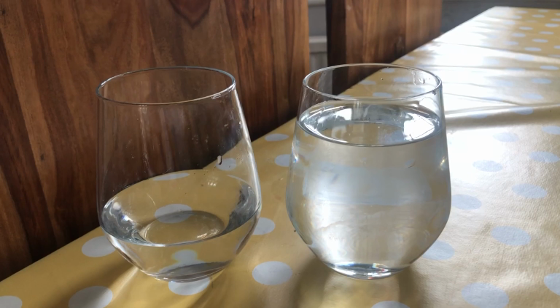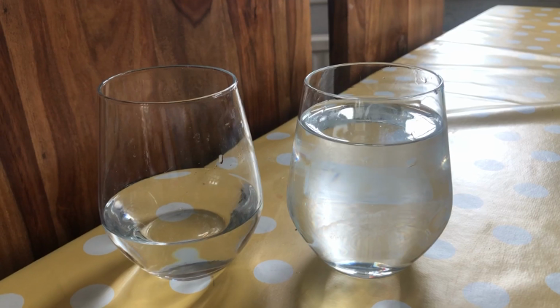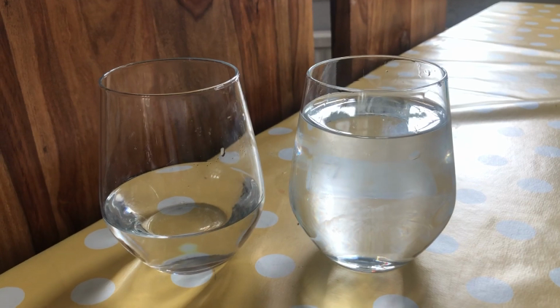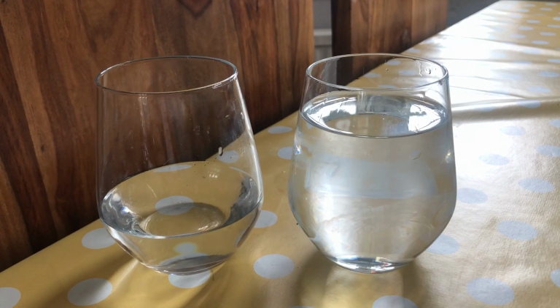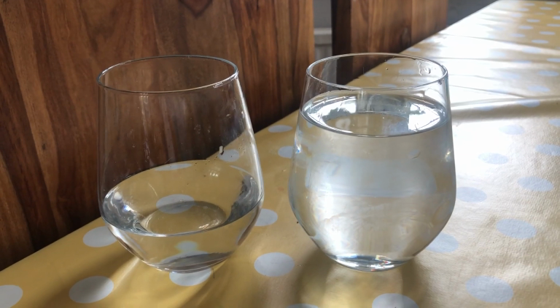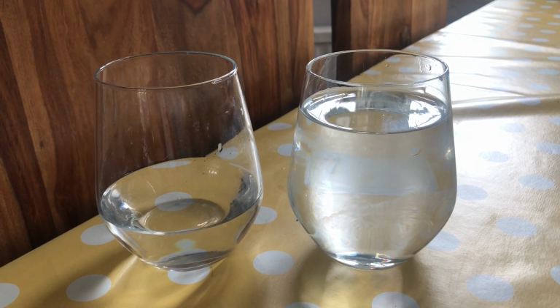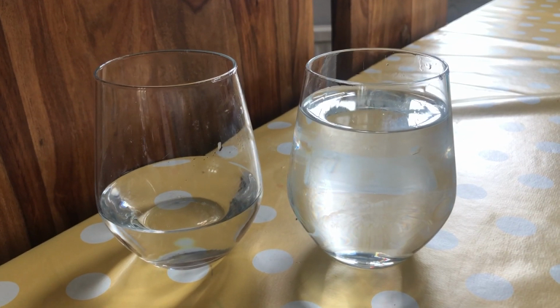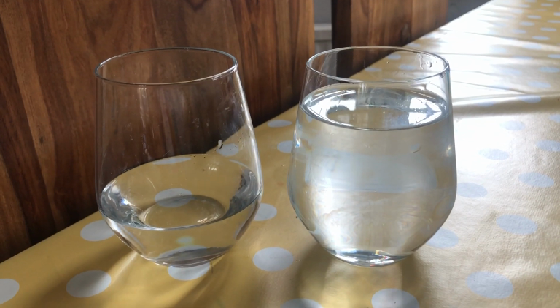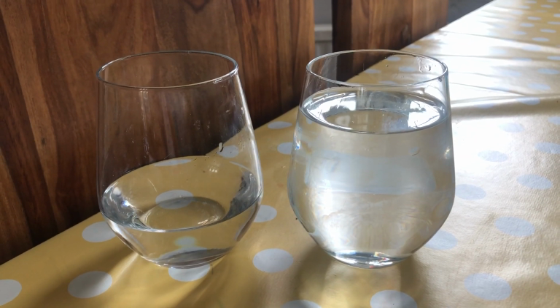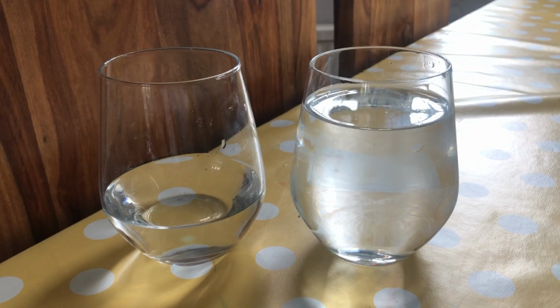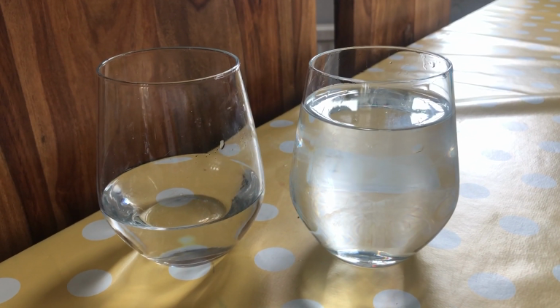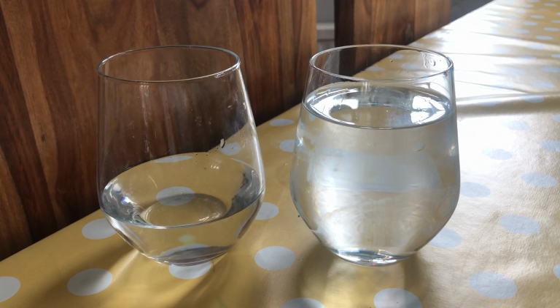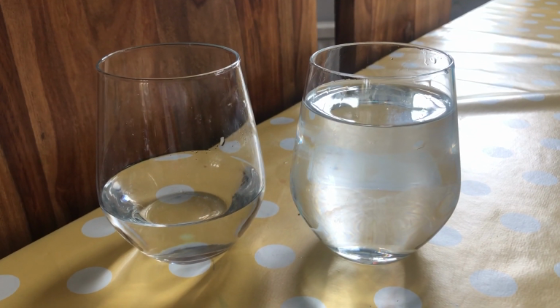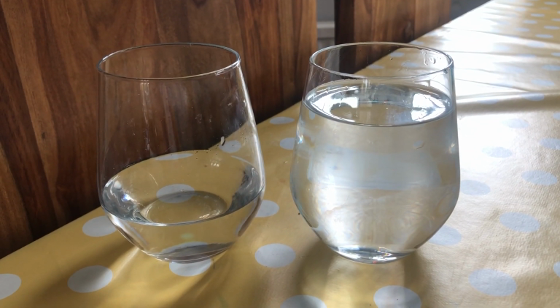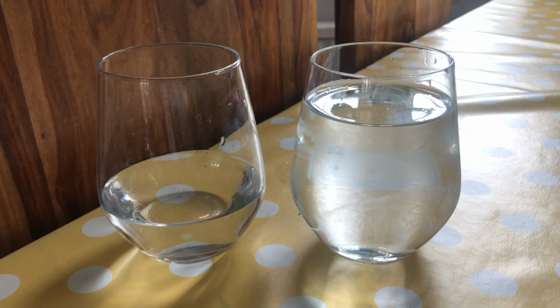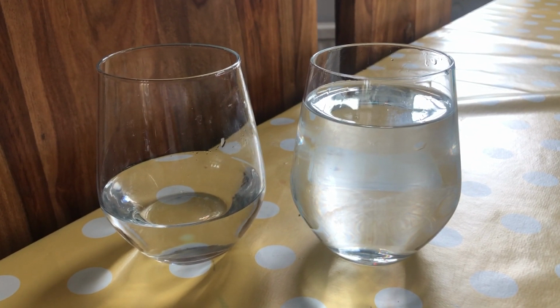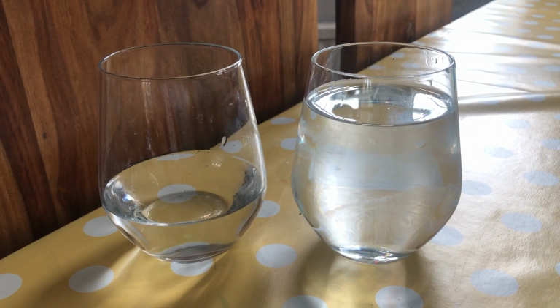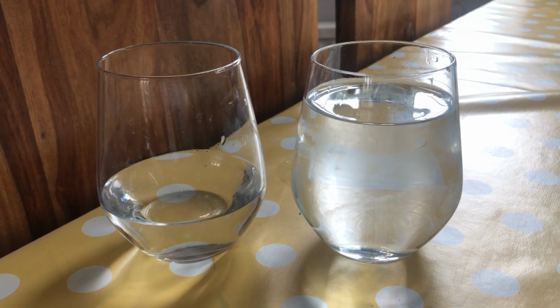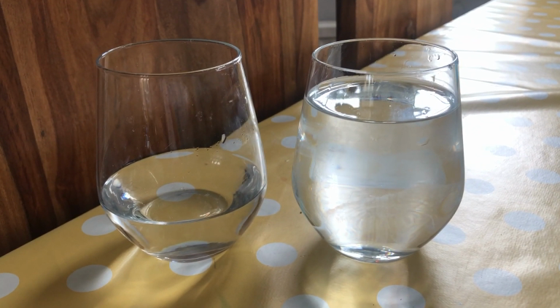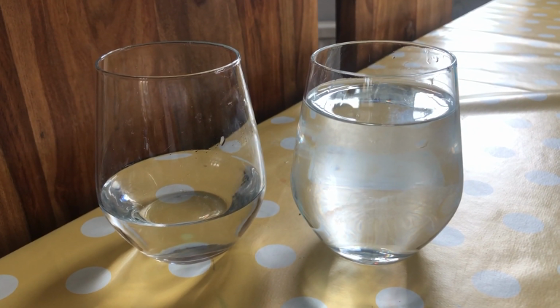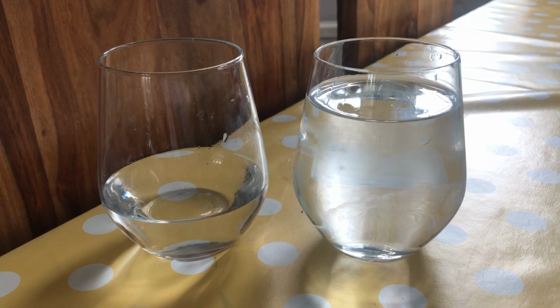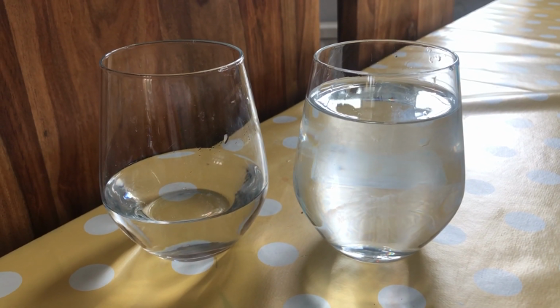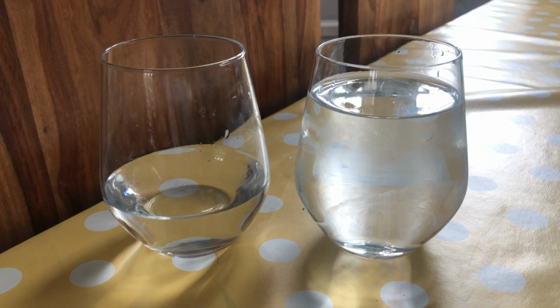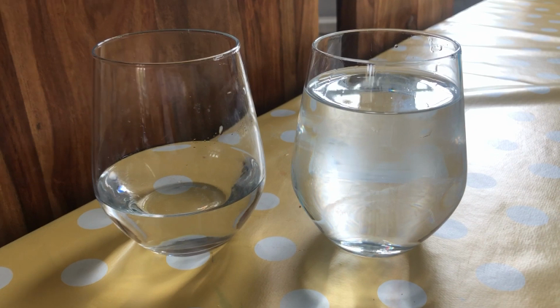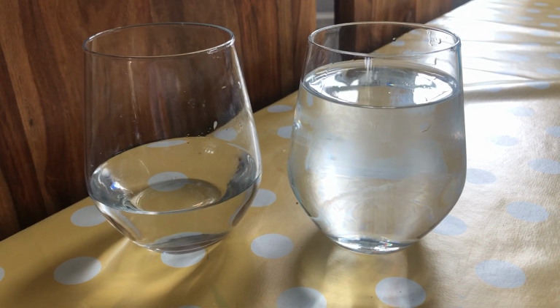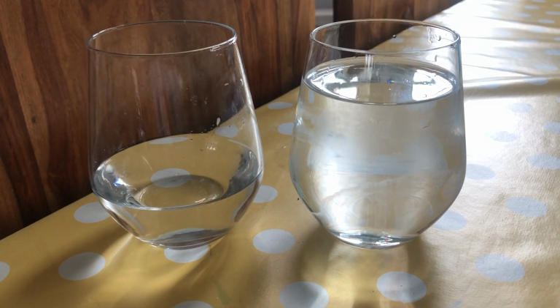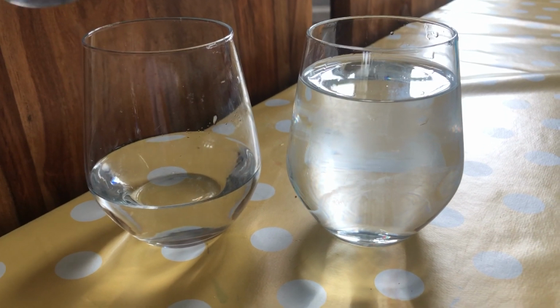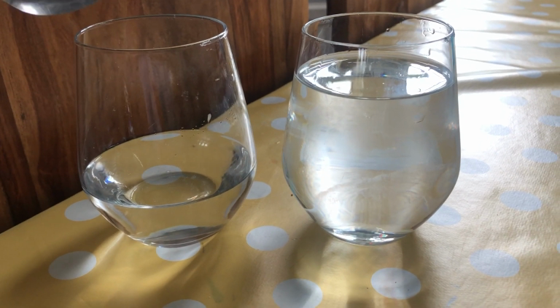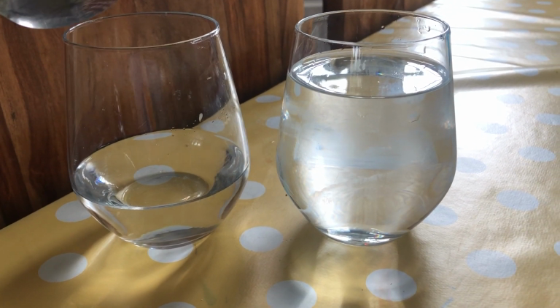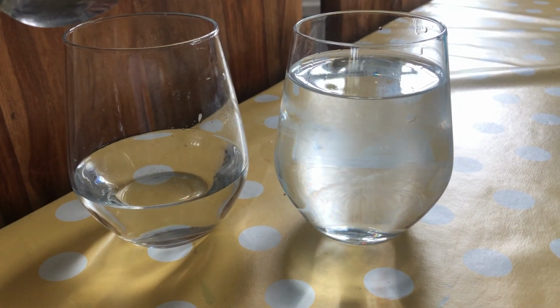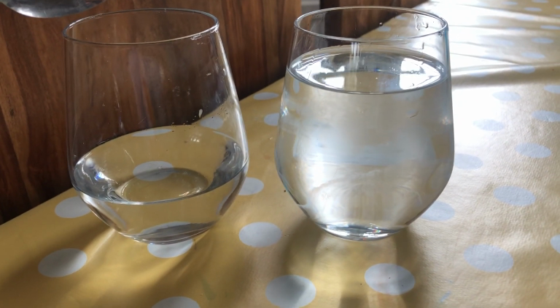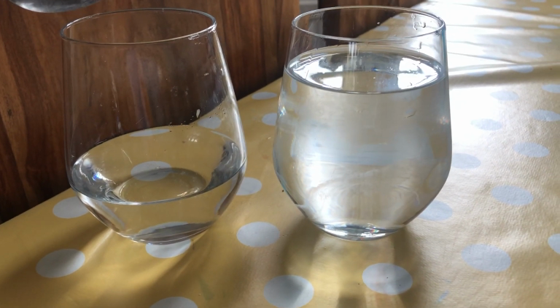We've got the glass on the left with a little bit of water and the glass on the right with a lot of water. If we listen to the pitch,